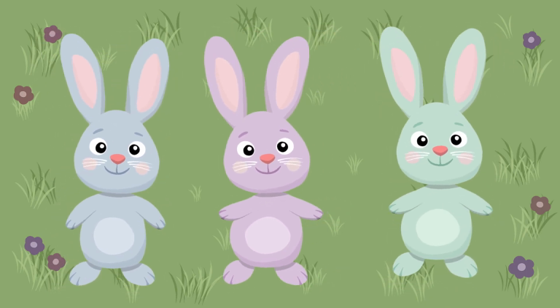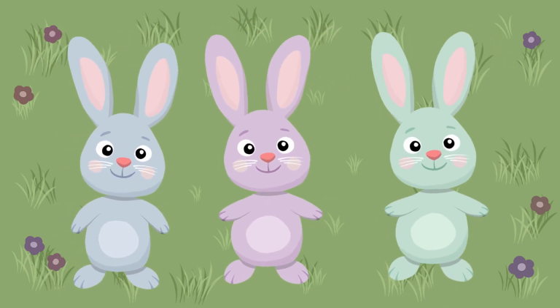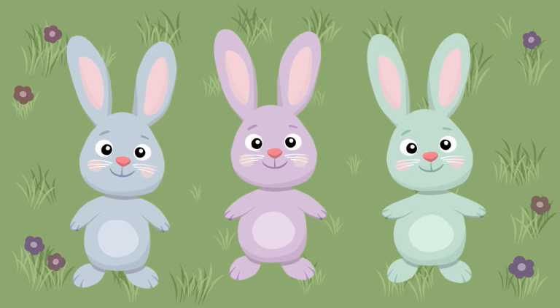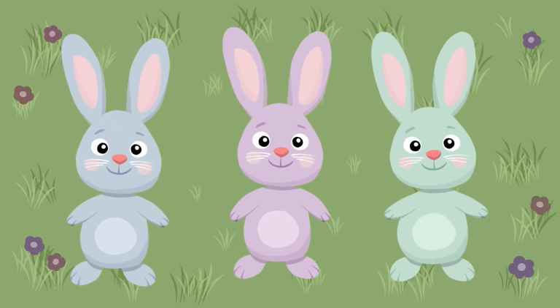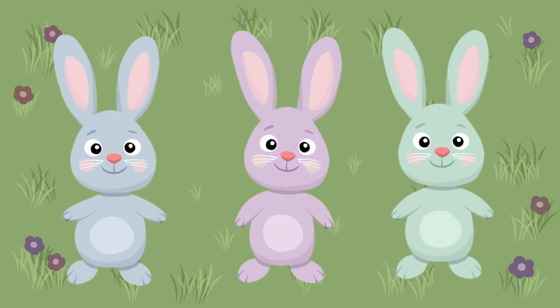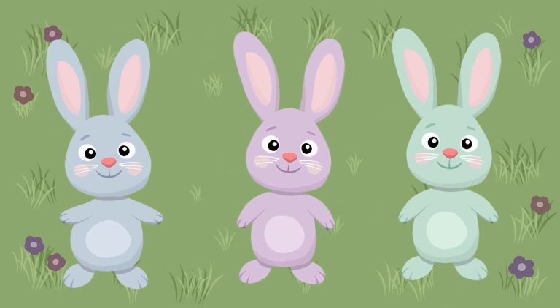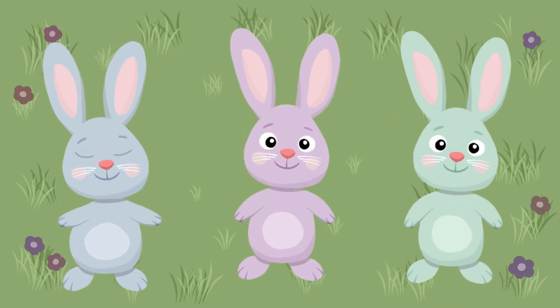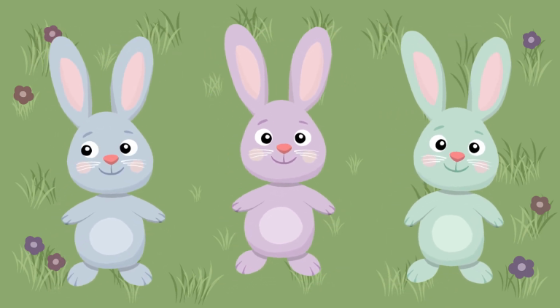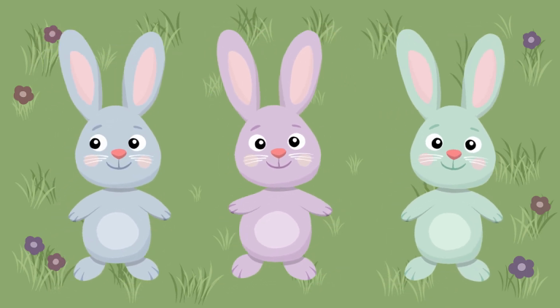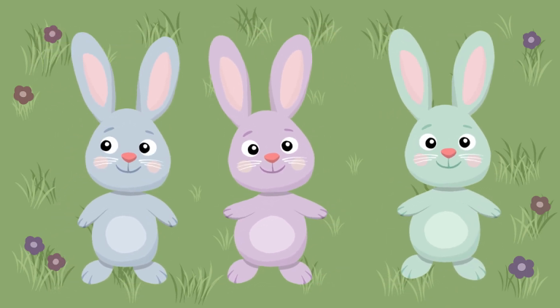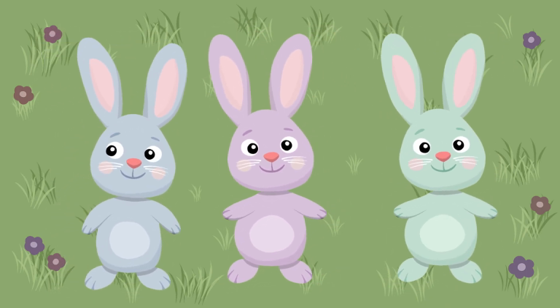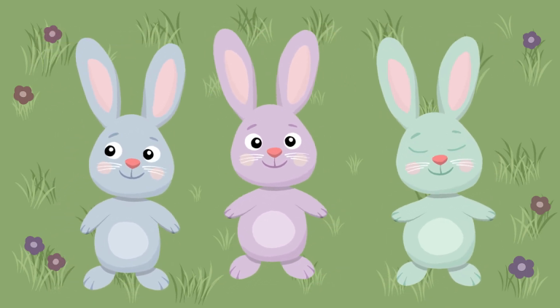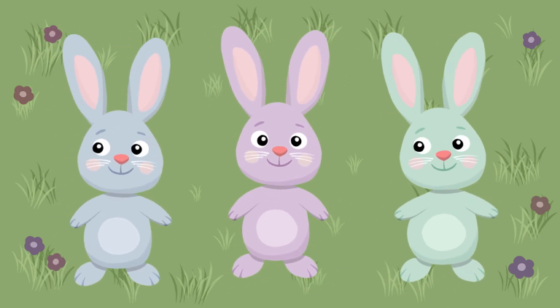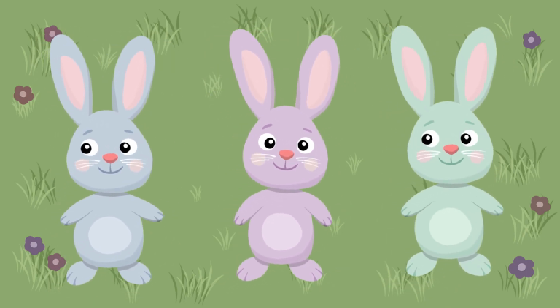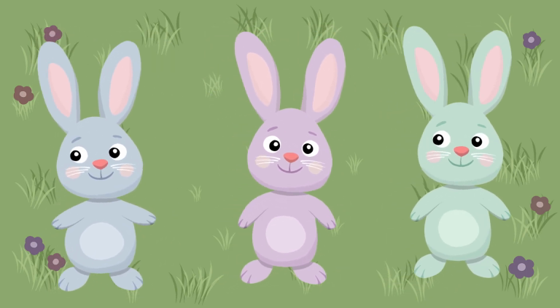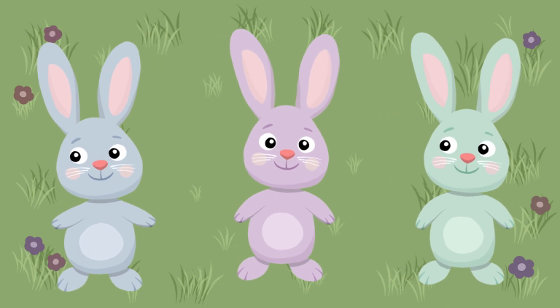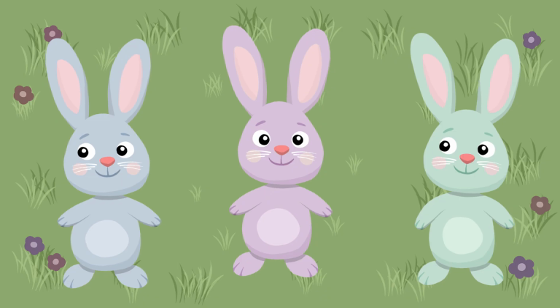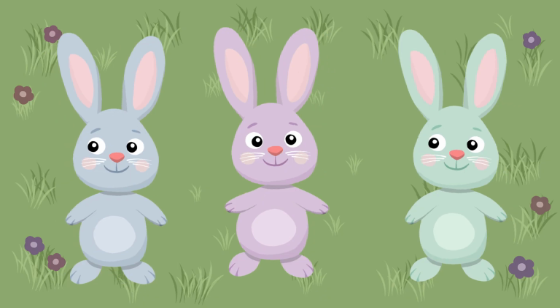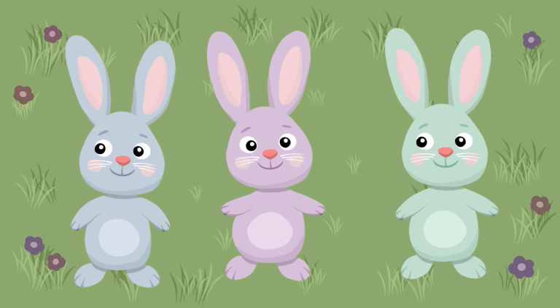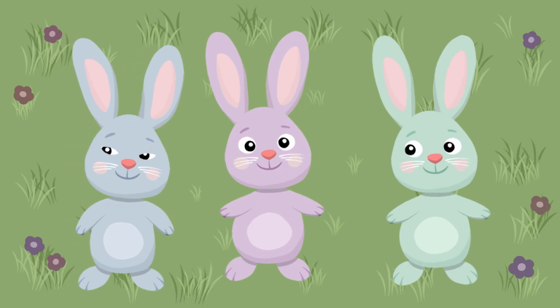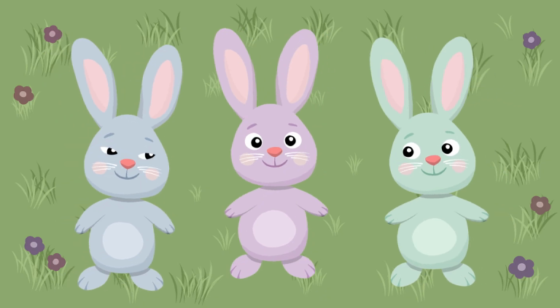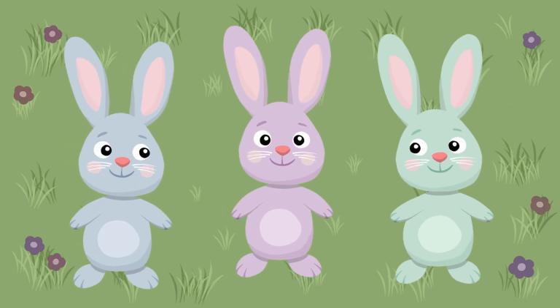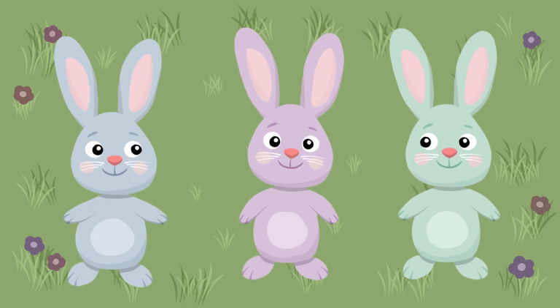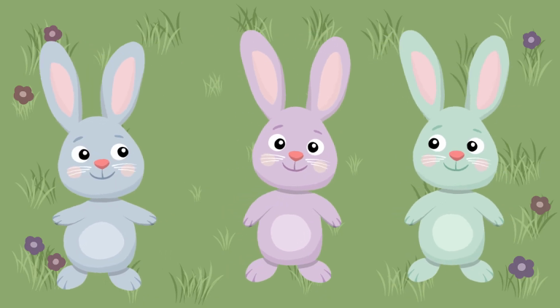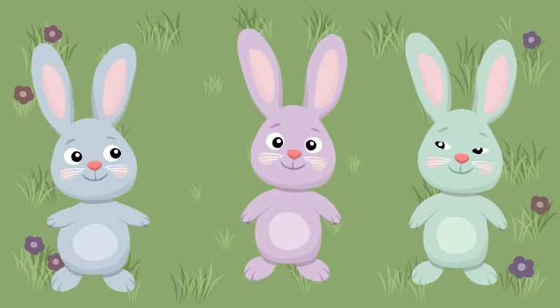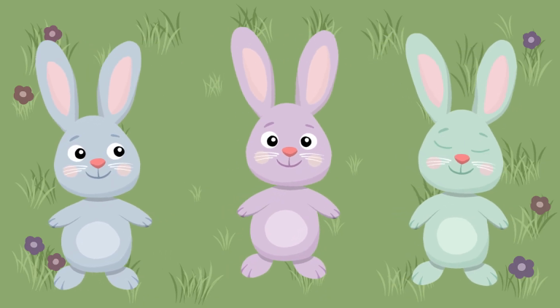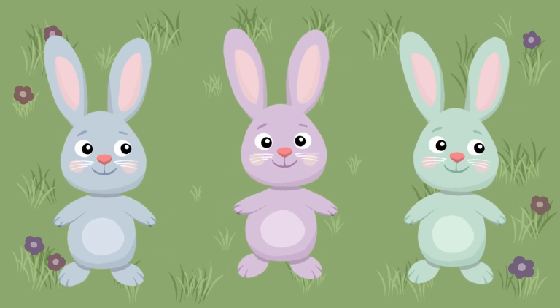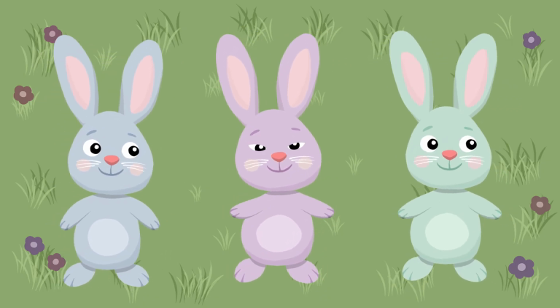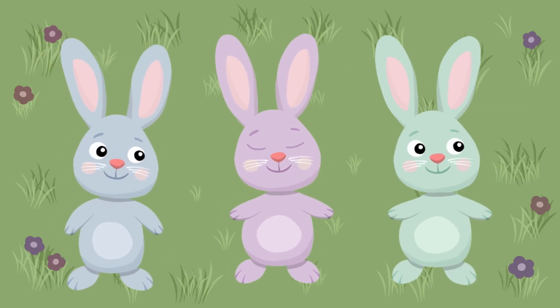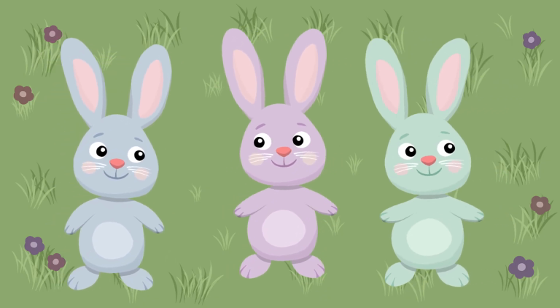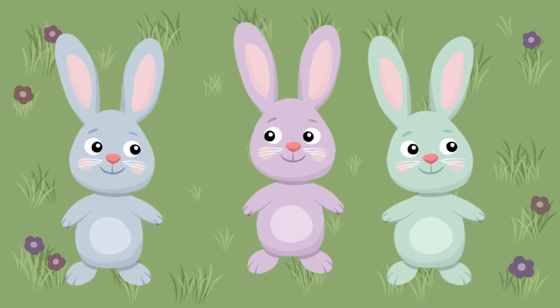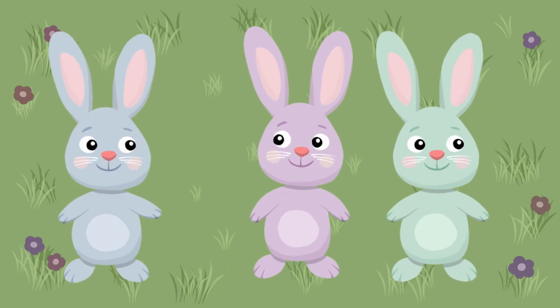Let's hop three times like the bunnies. Ready? Hop, hop, hop.